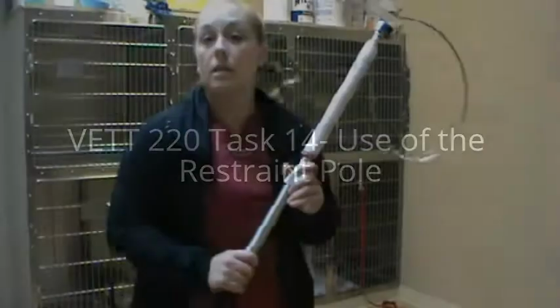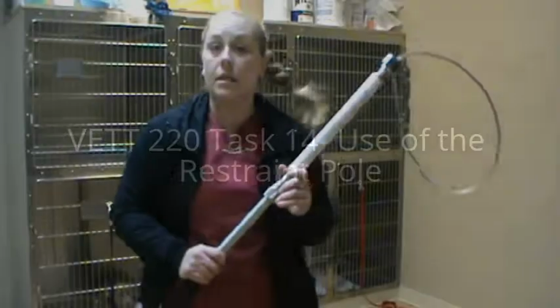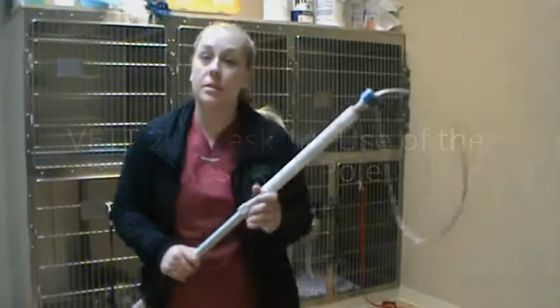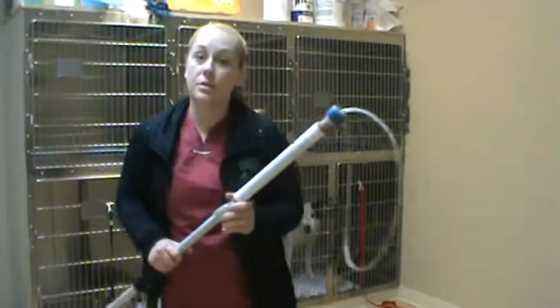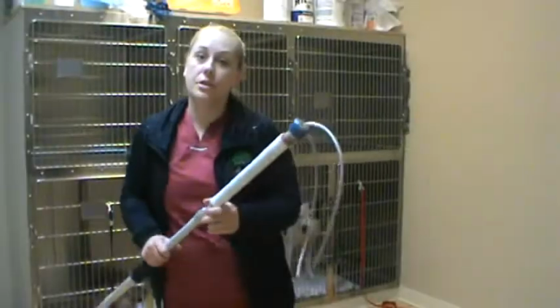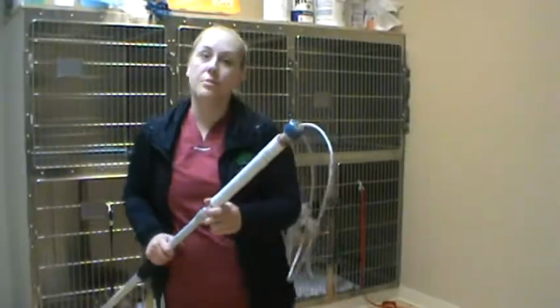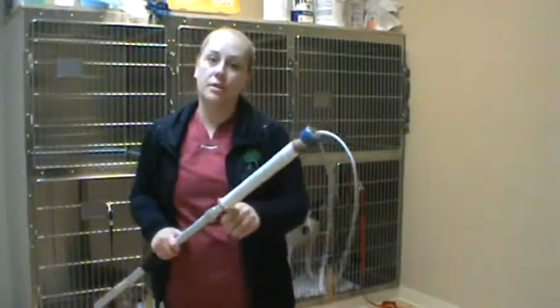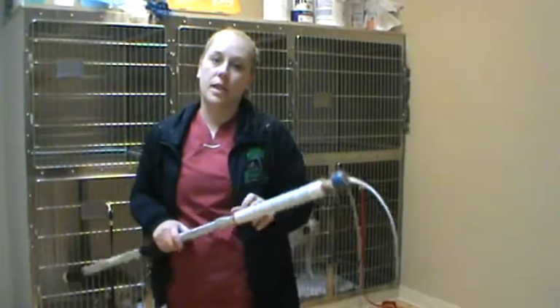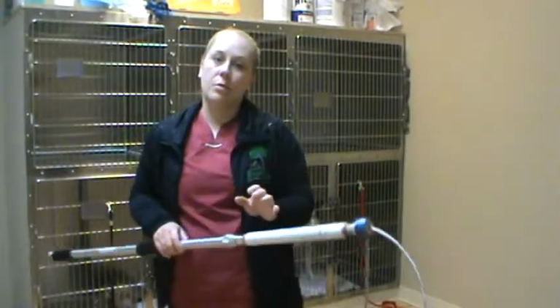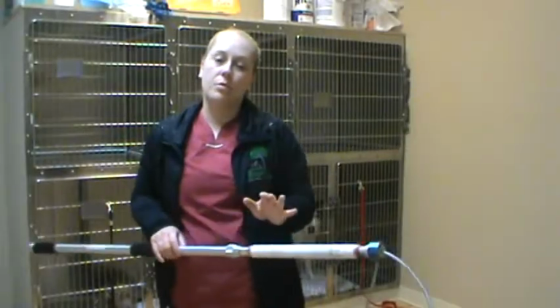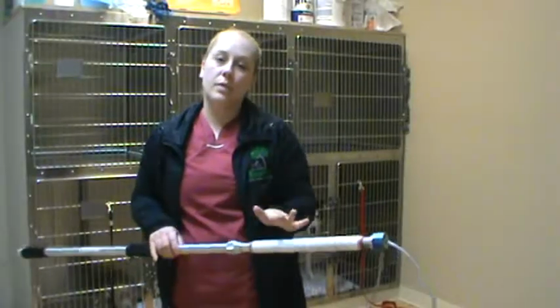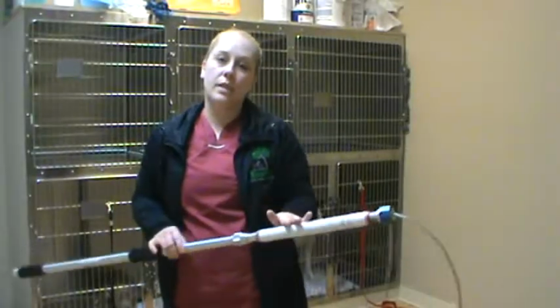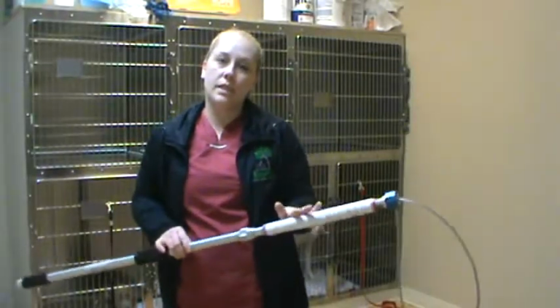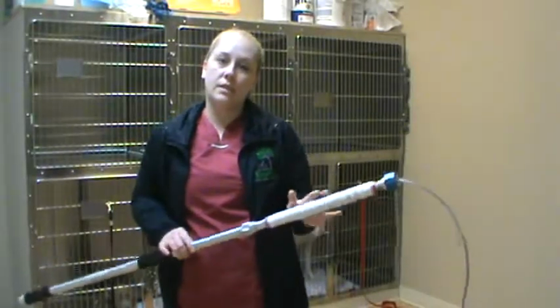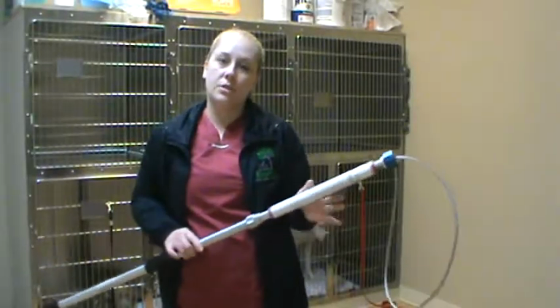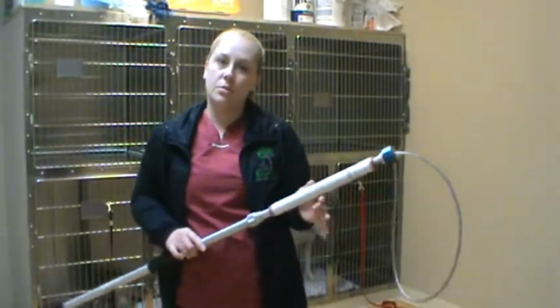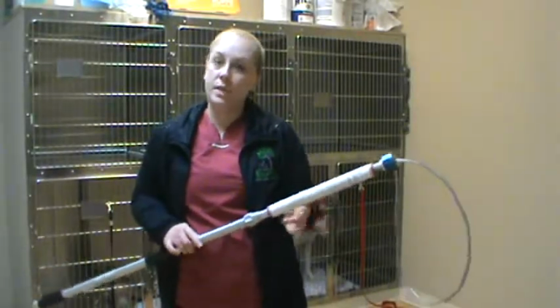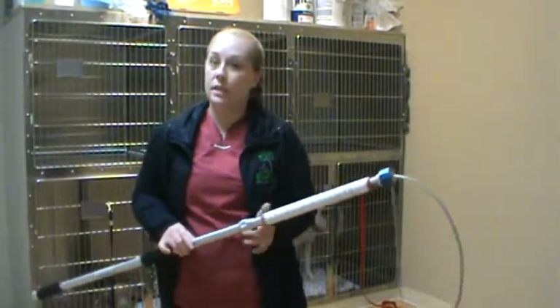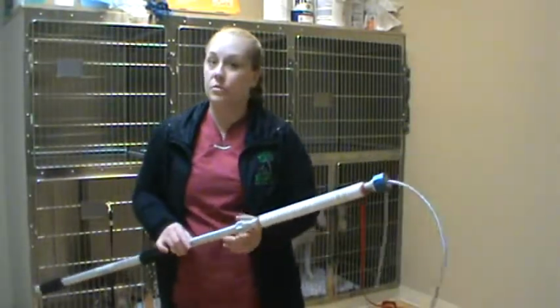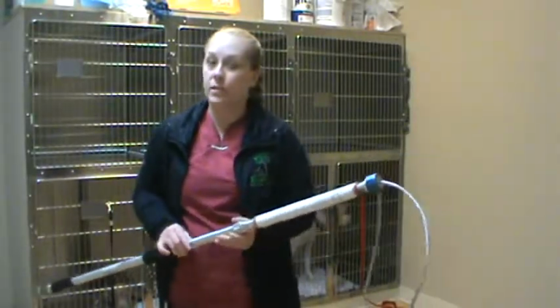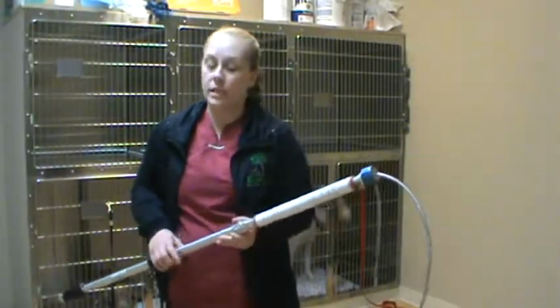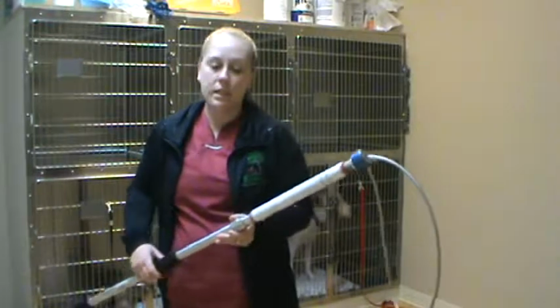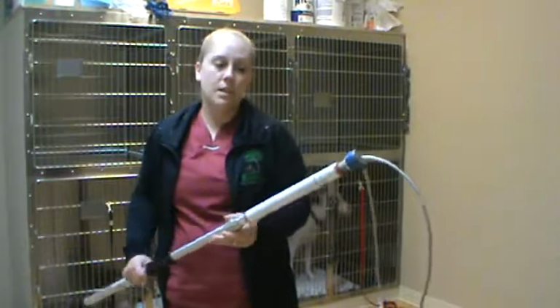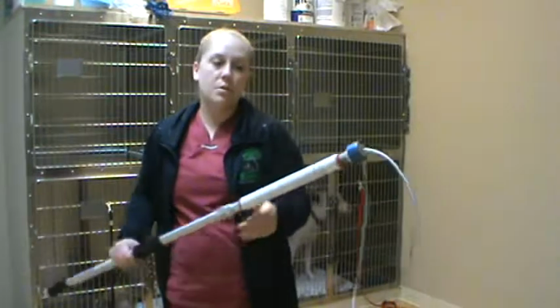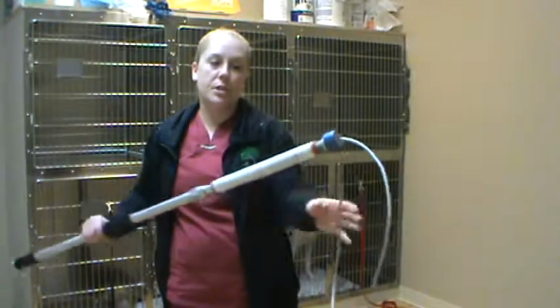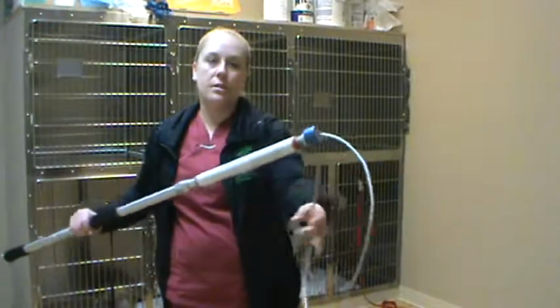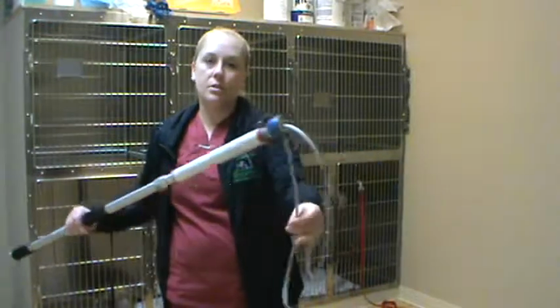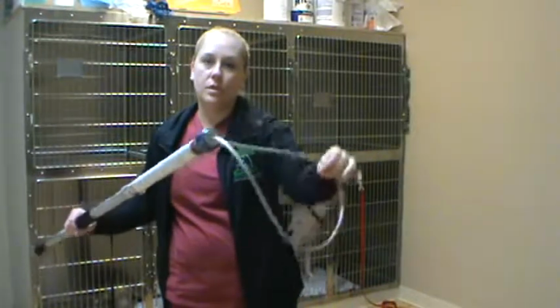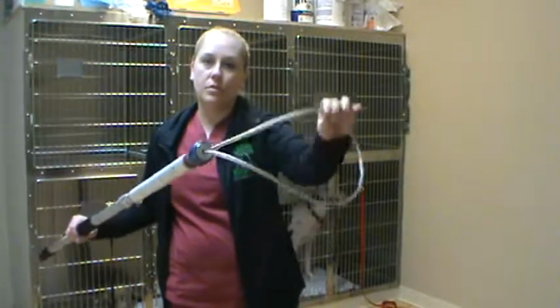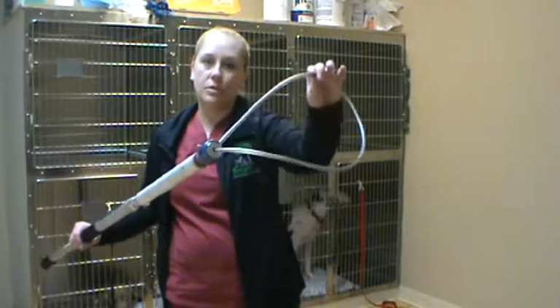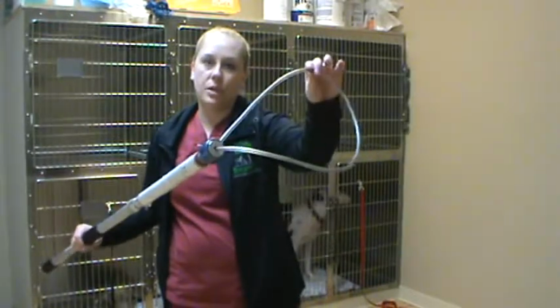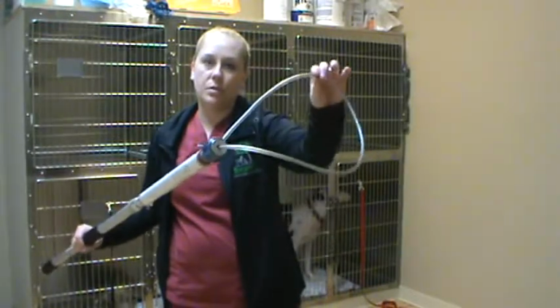Hello, this is Chelsea Marks, and we're performing VETT 220 task 14, which is the use of a restraint pole.